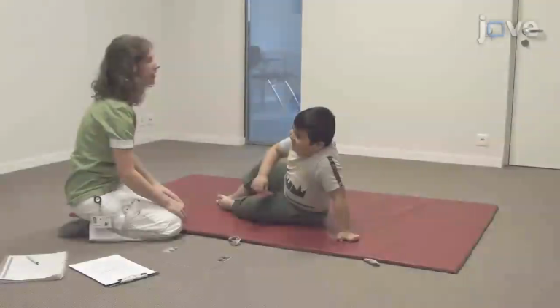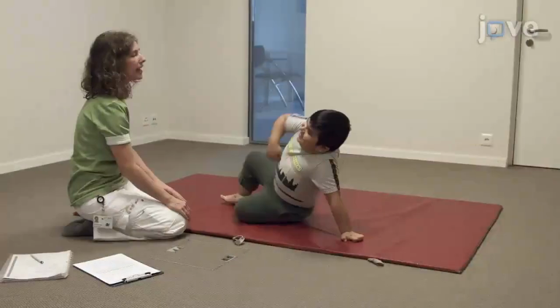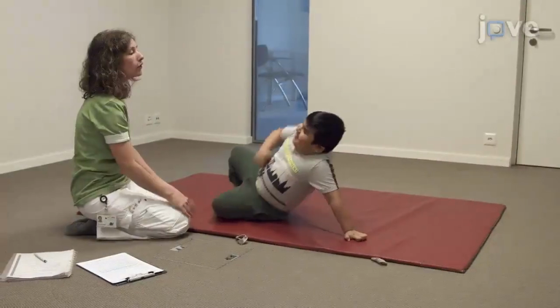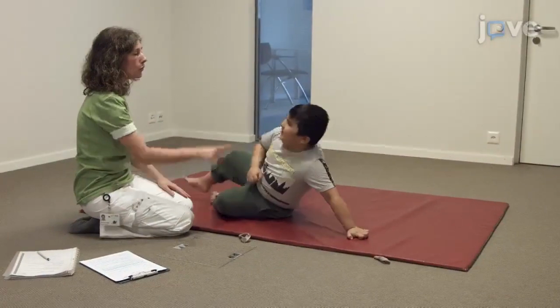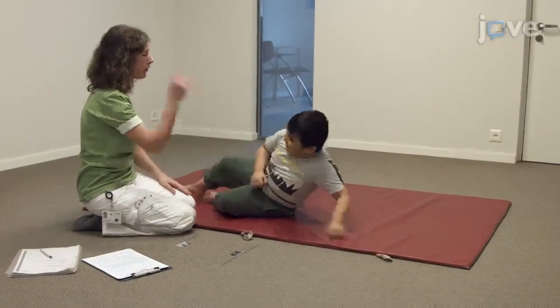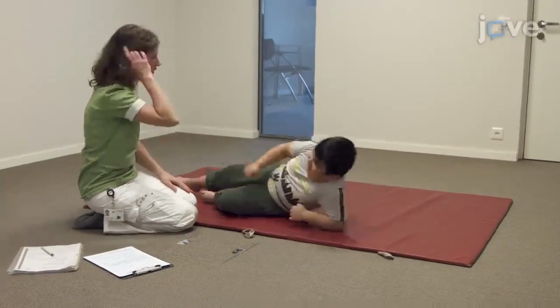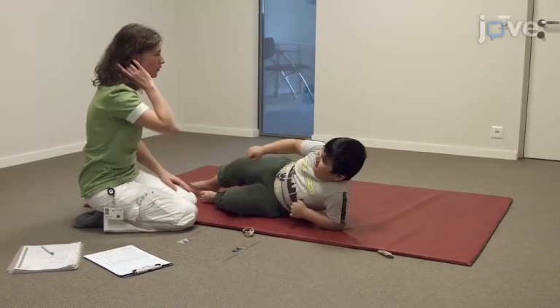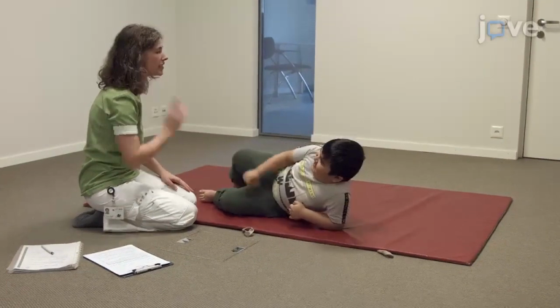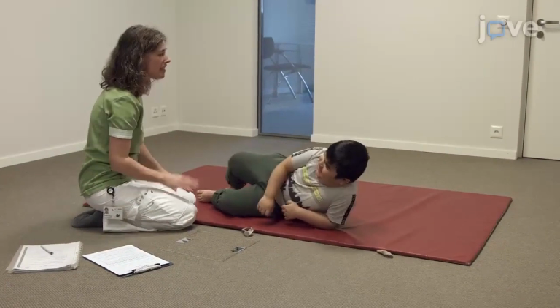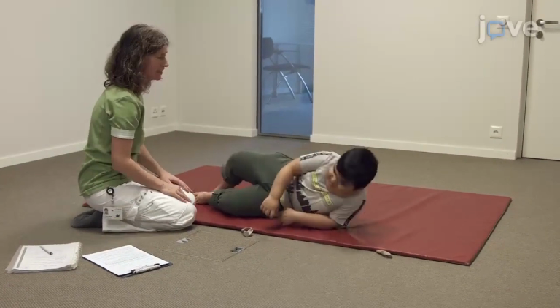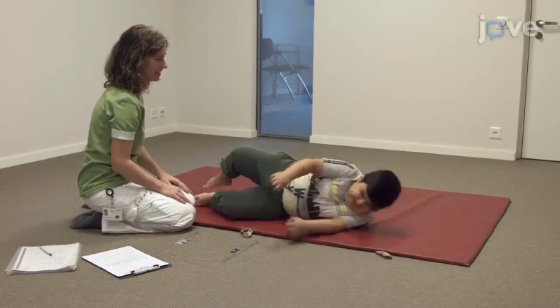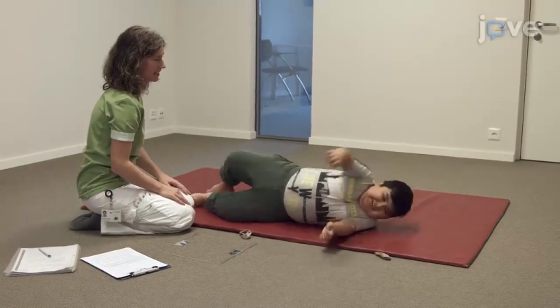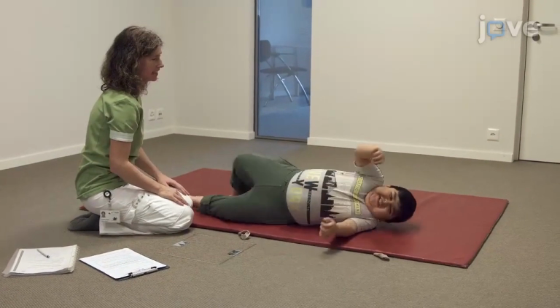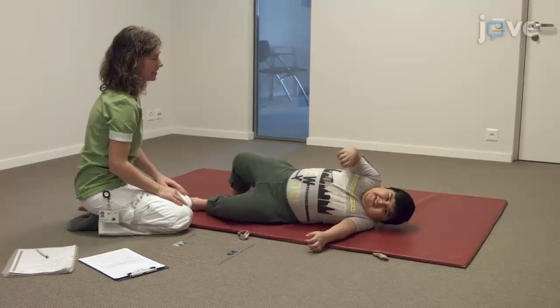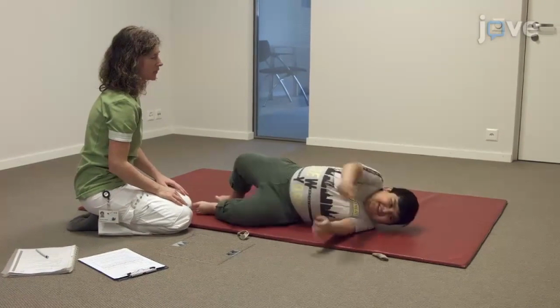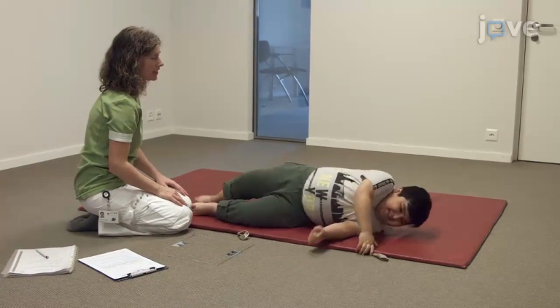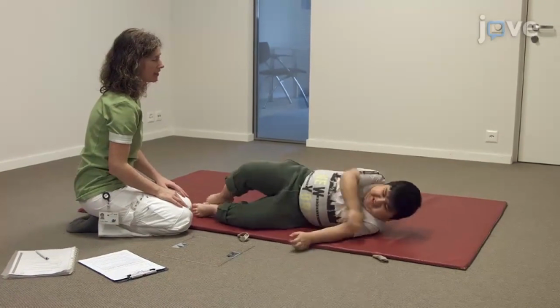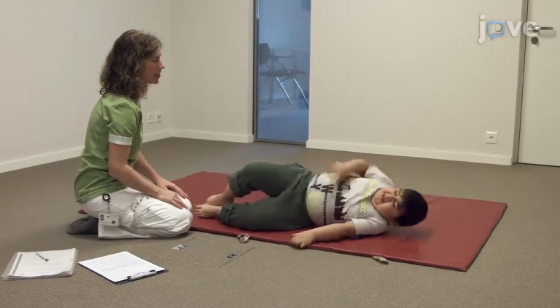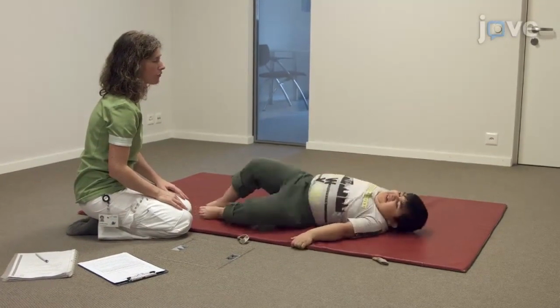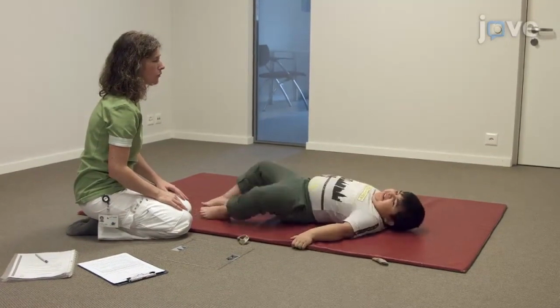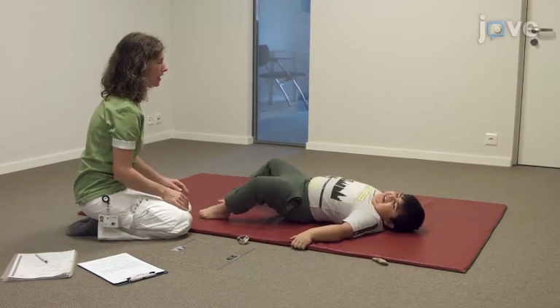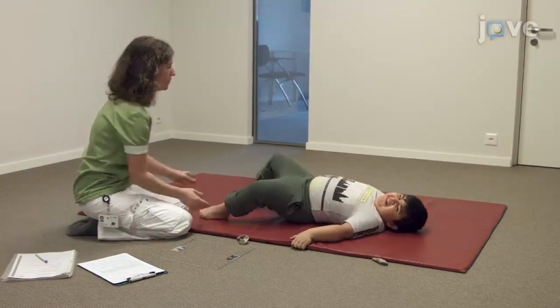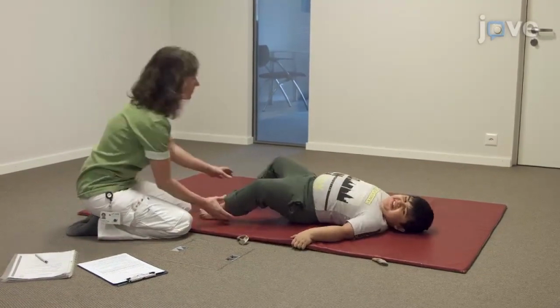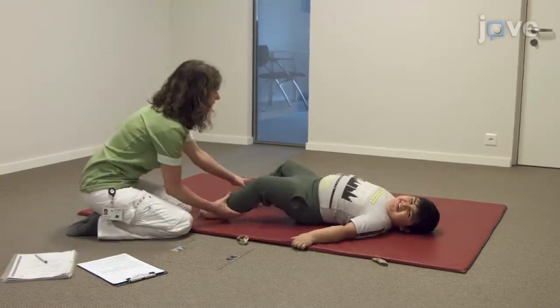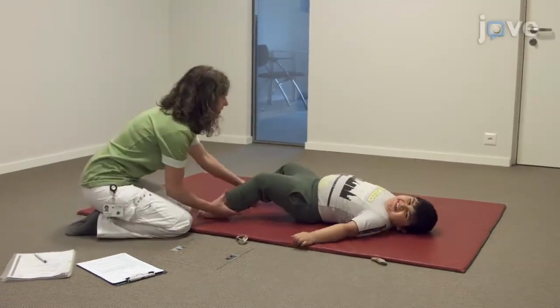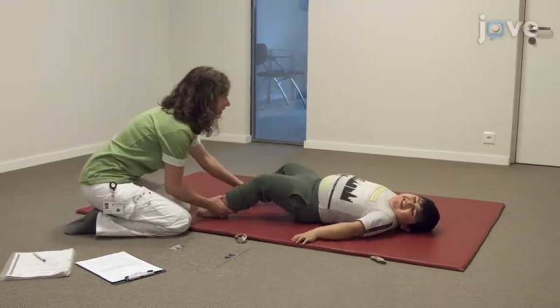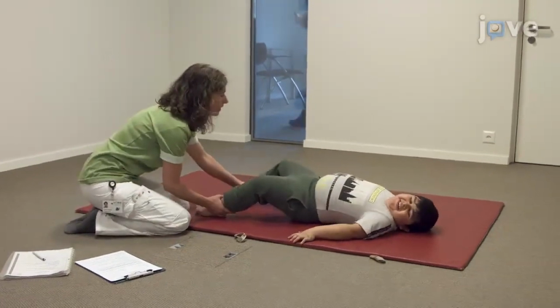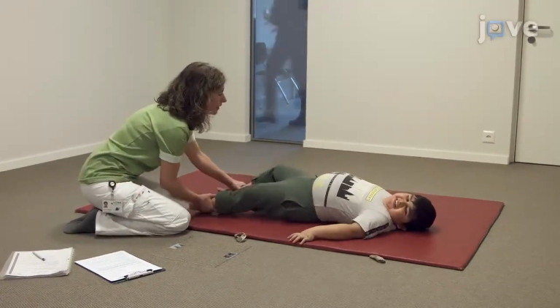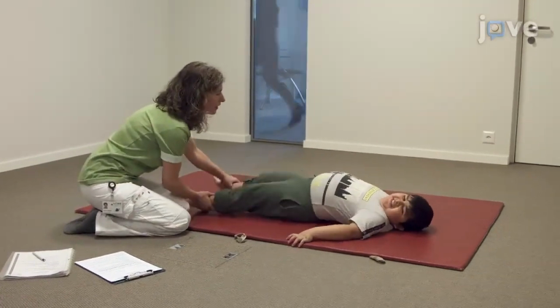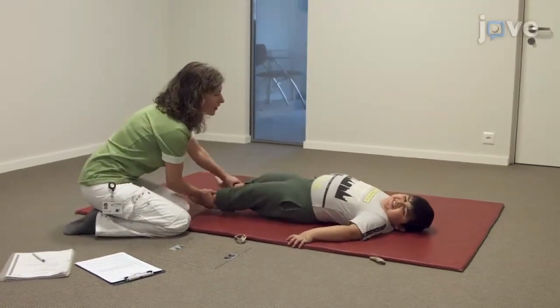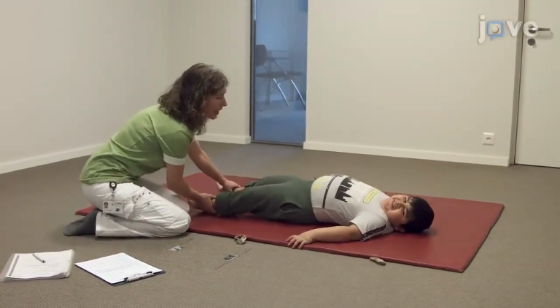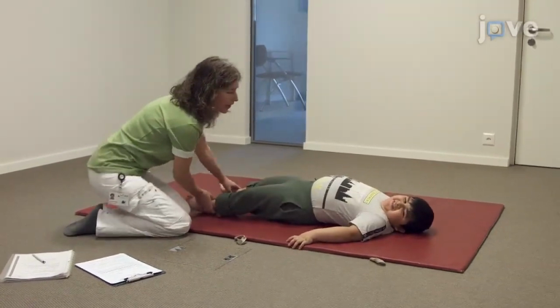Perform the clinical assessment of motor function by having the patient complete the following tasks, beginning with him lying down on his back.